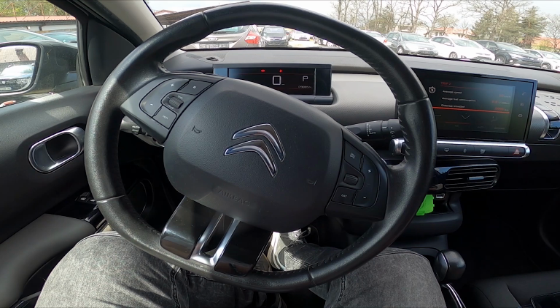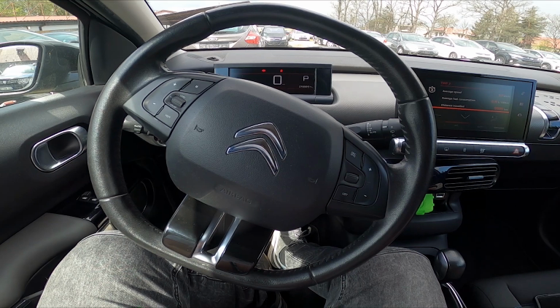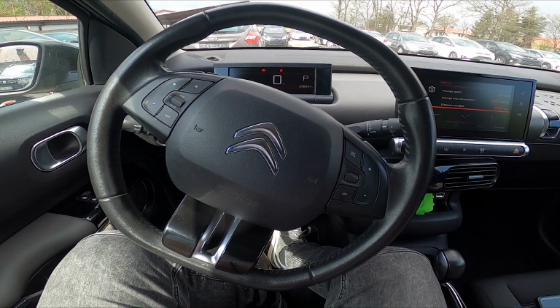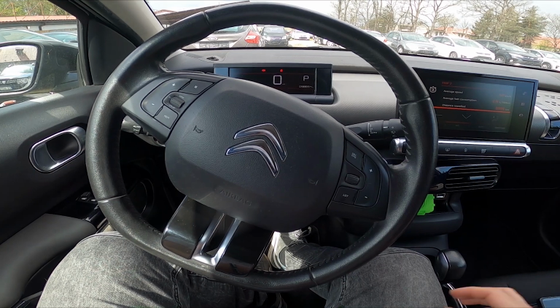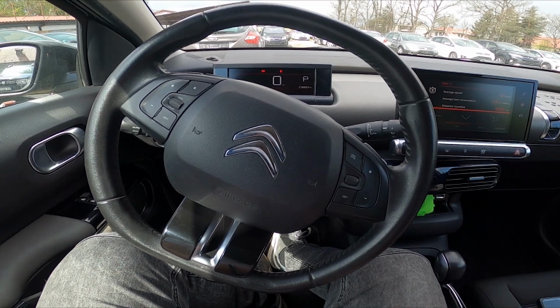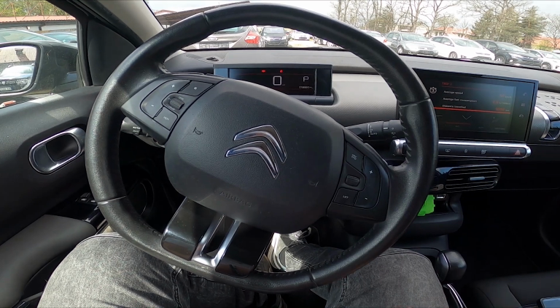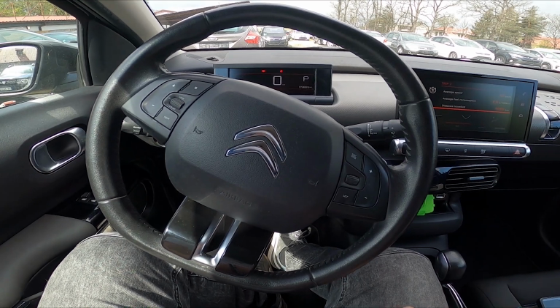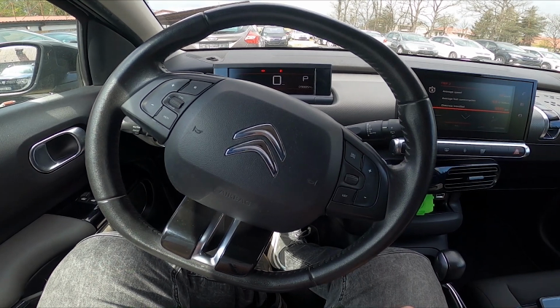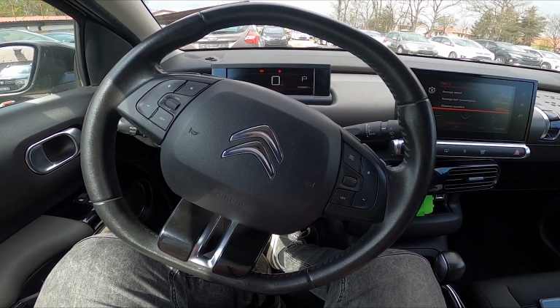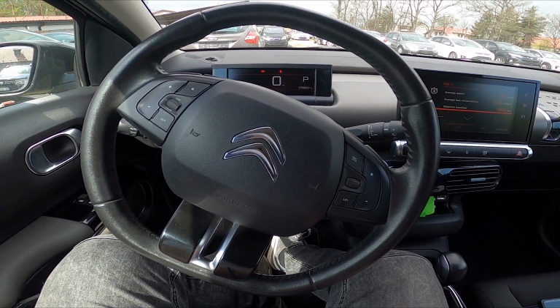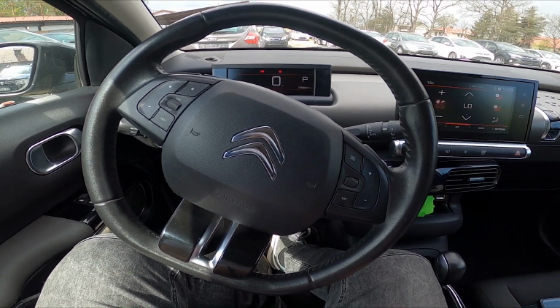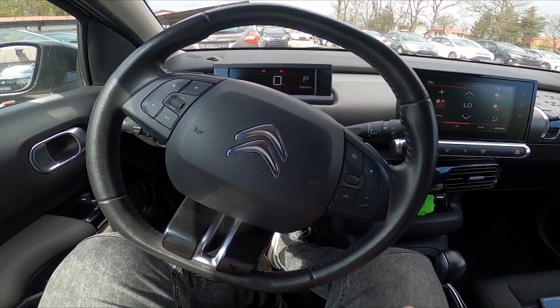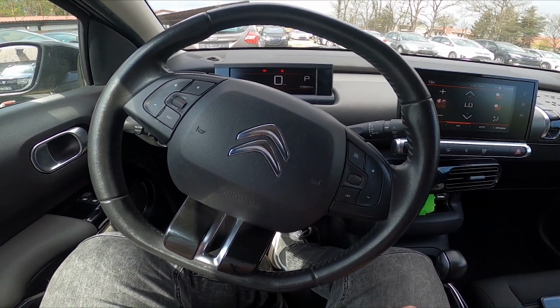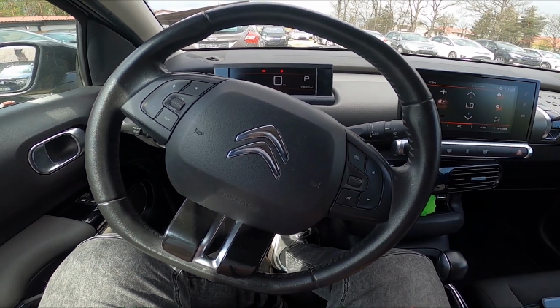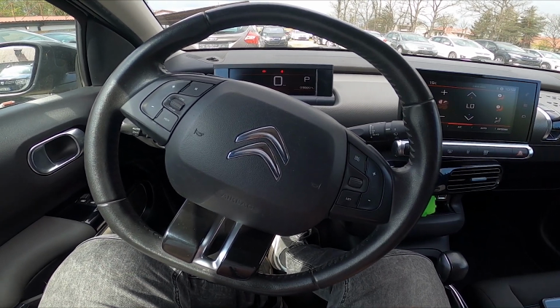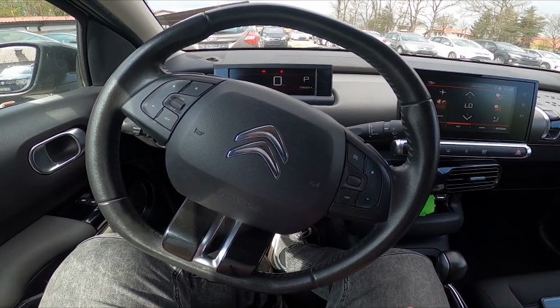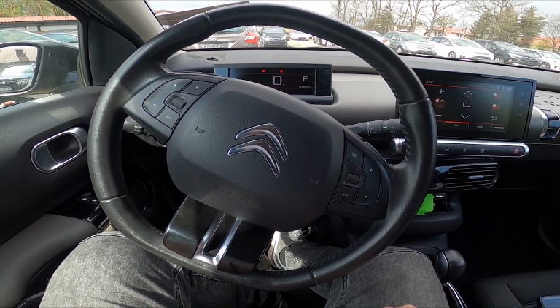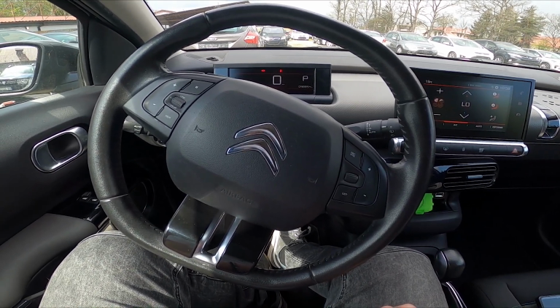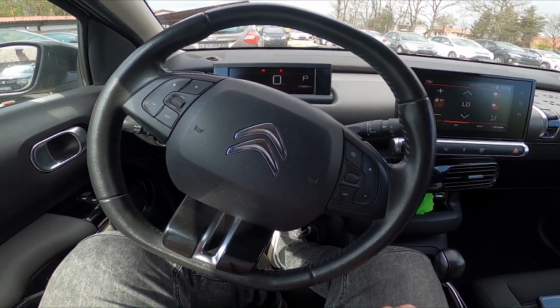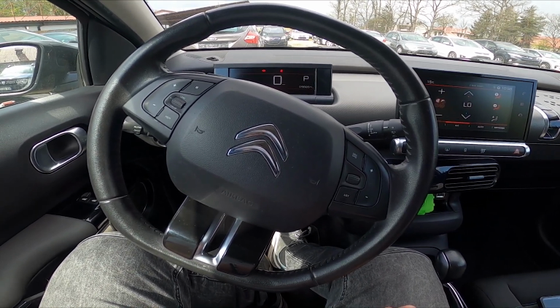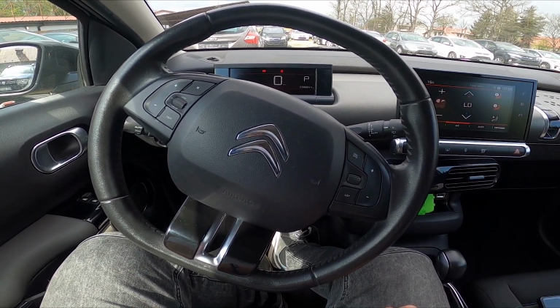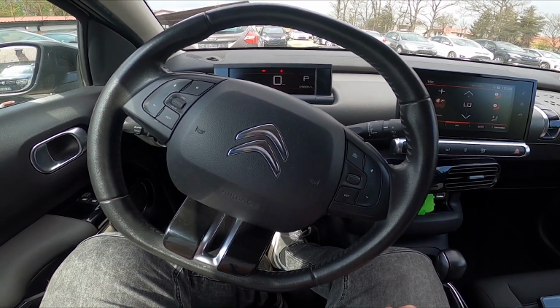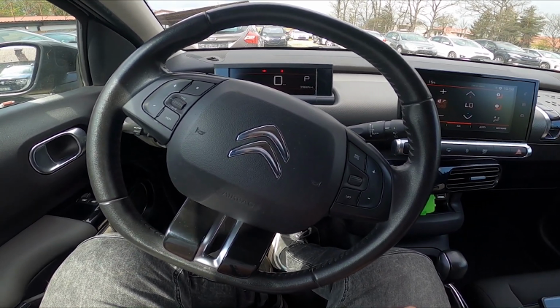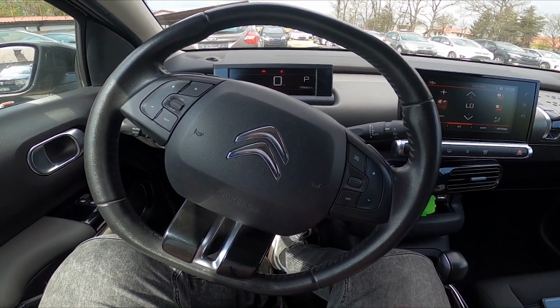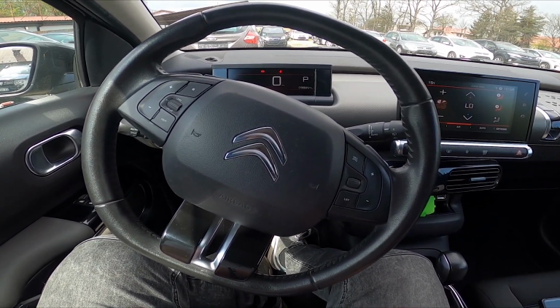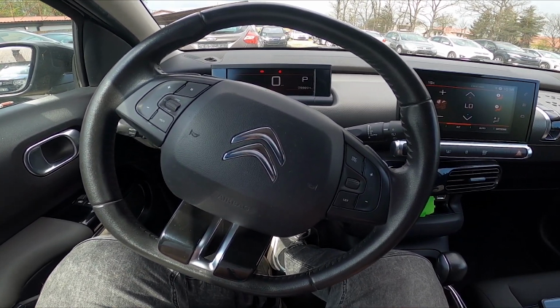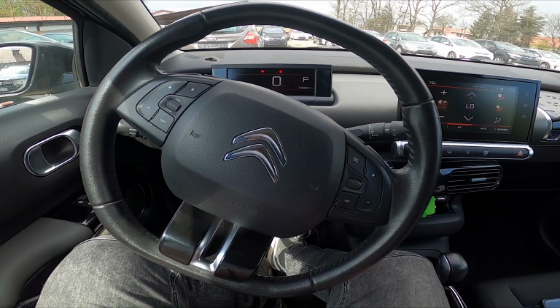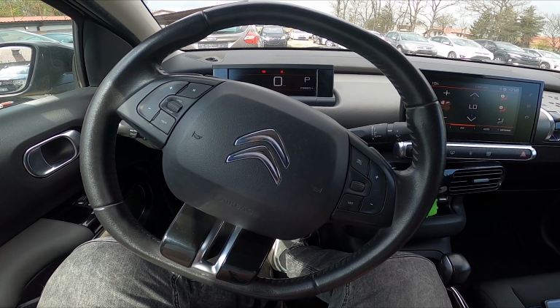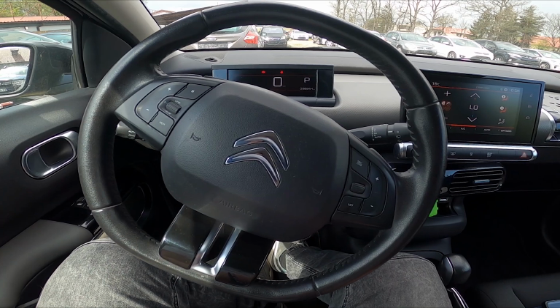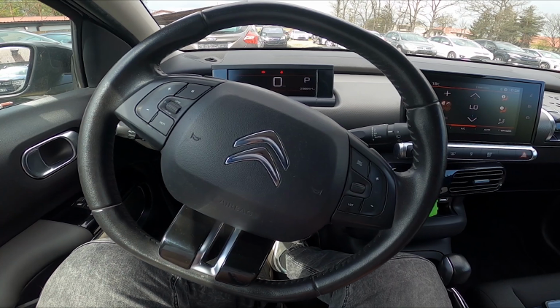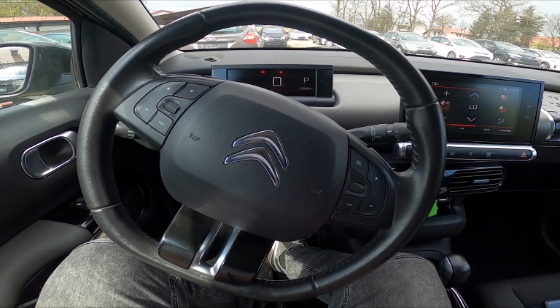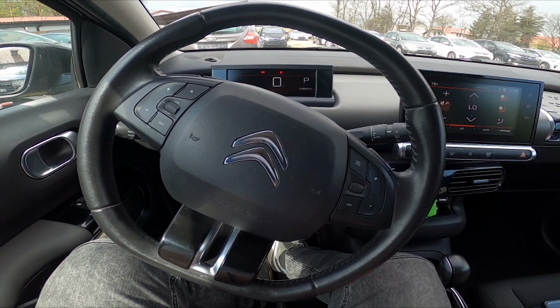Hello, today I'm in a Citroen C4 Cactus and in this video I'll show you how to use front sprinklers.